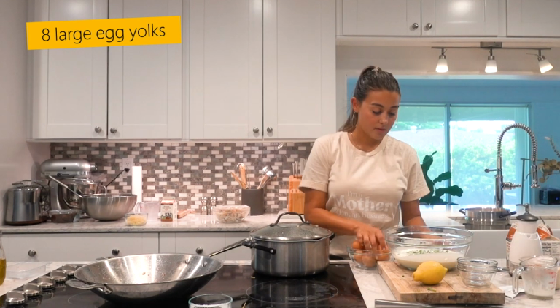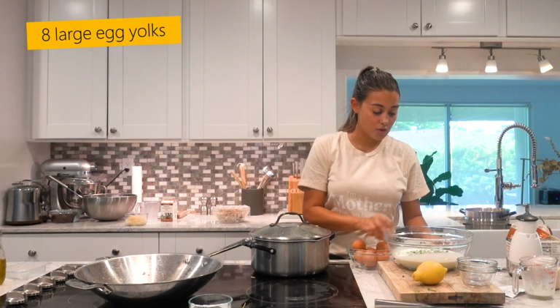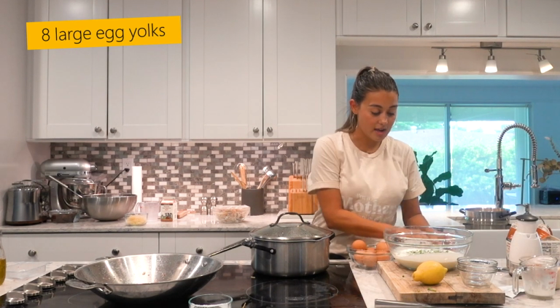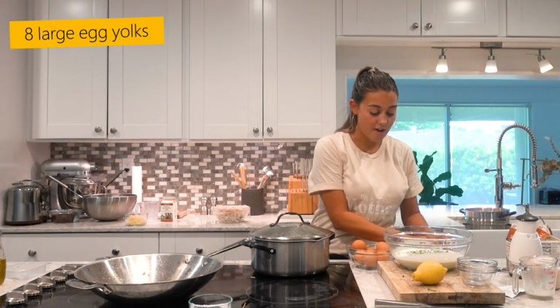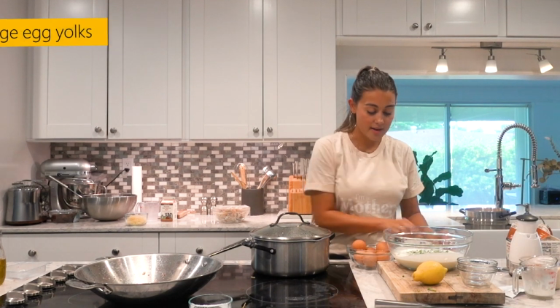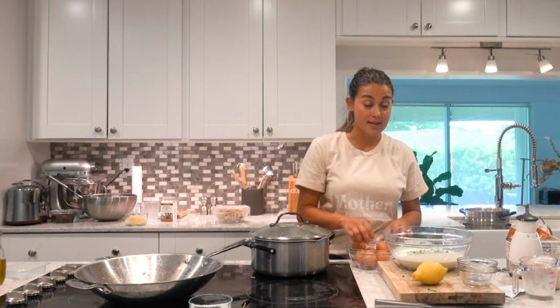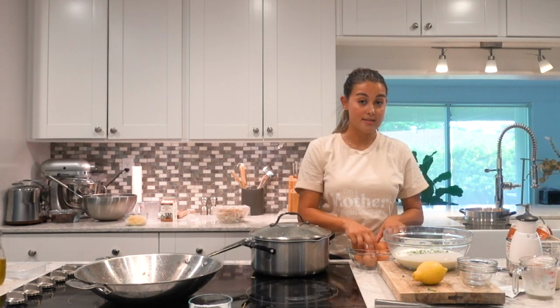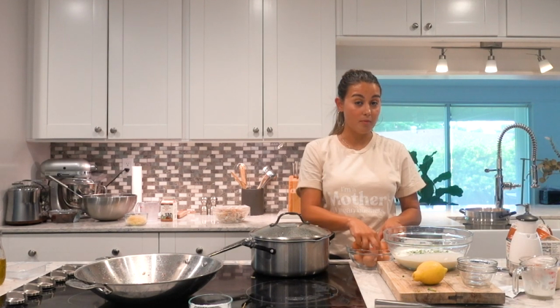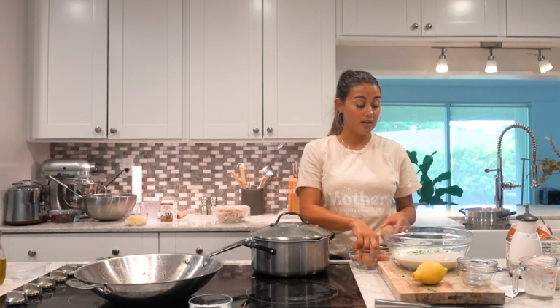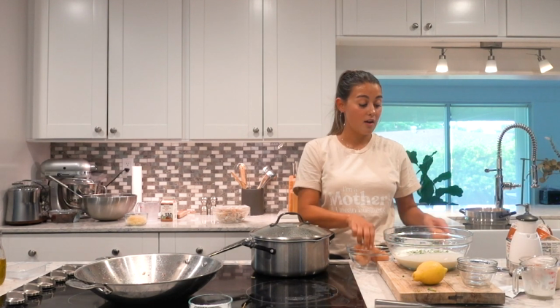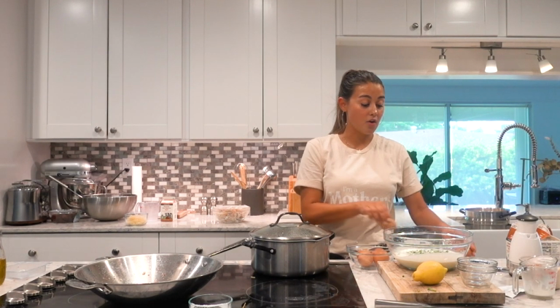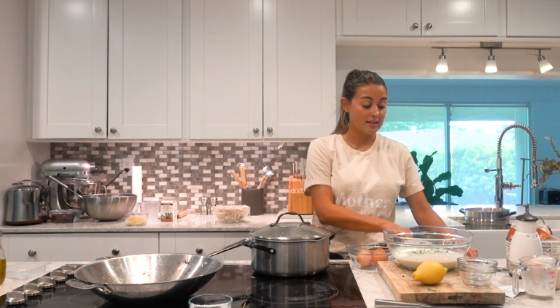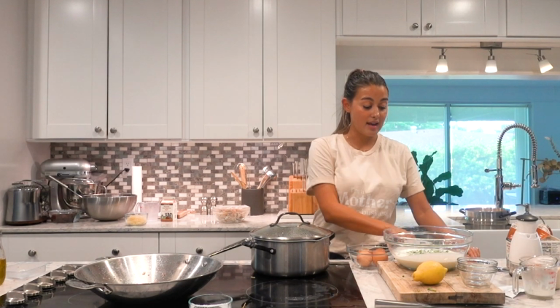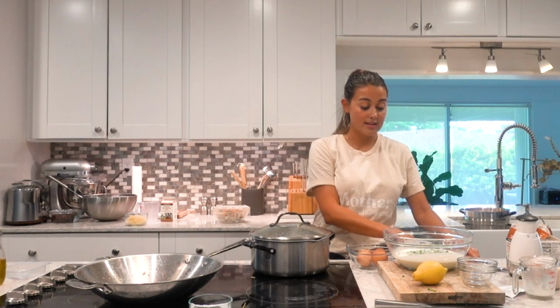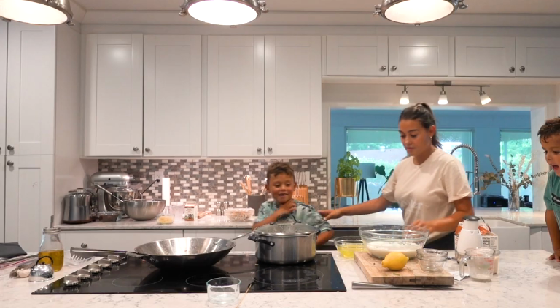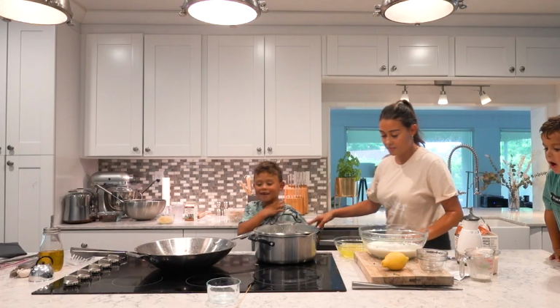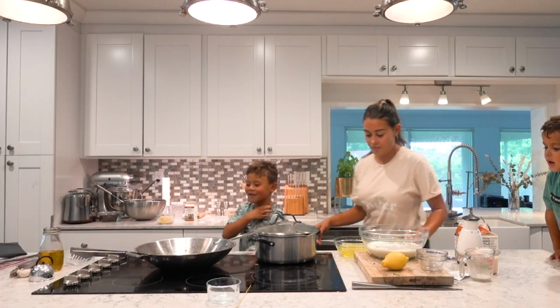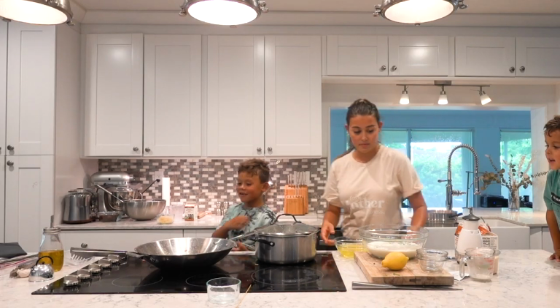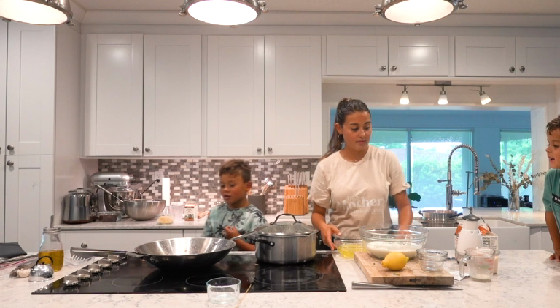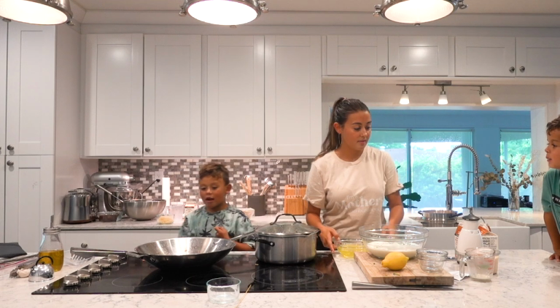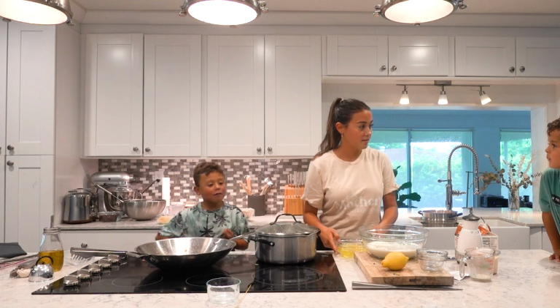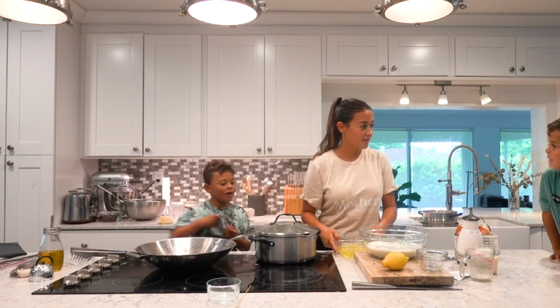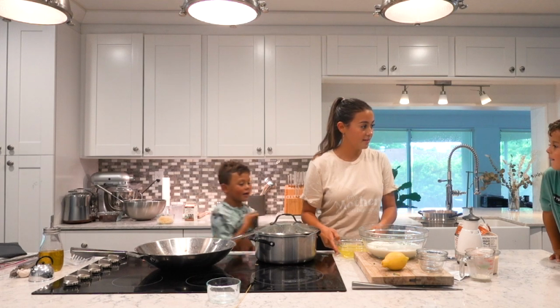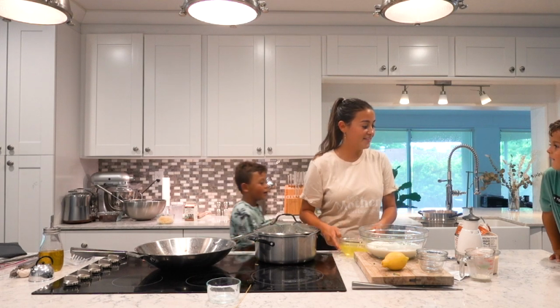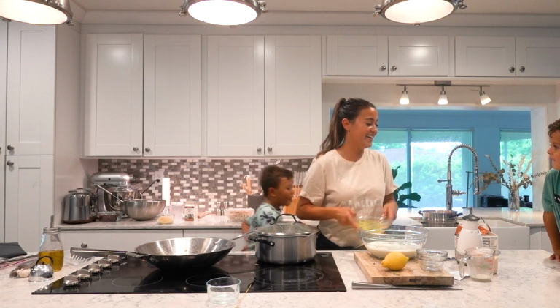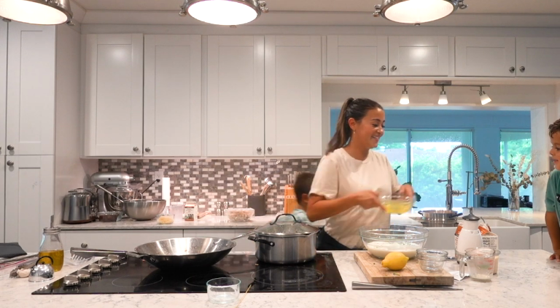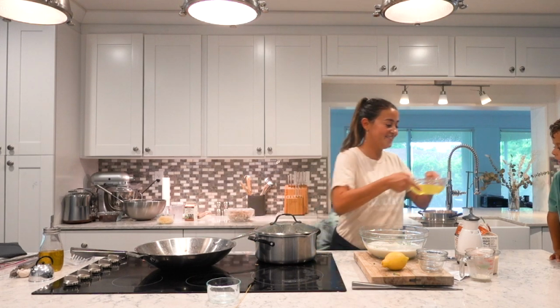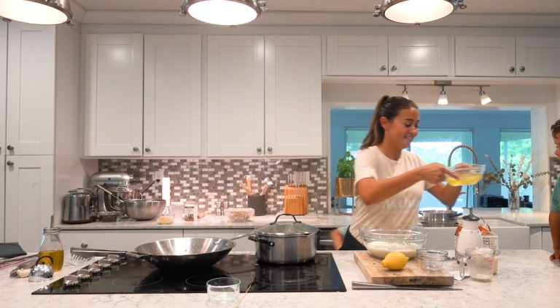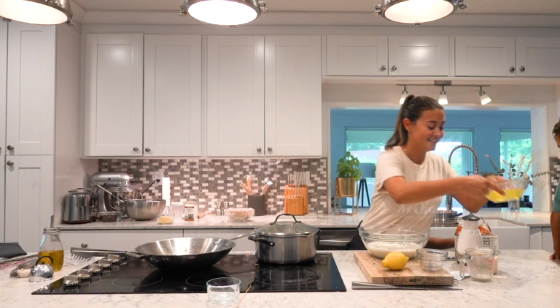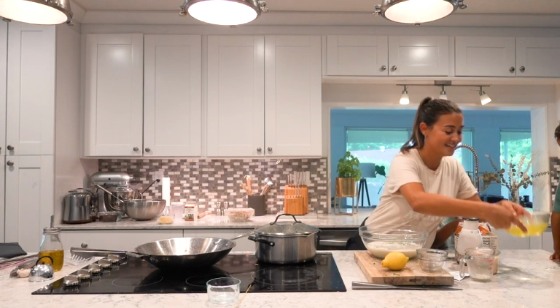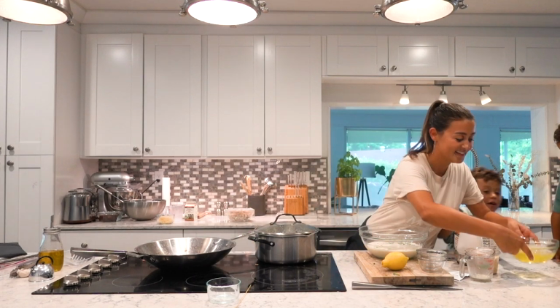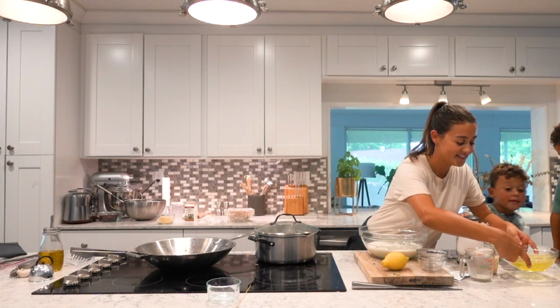You're going to need eight egg yolks. Usually I have my kids help me crack the eggs. No, you said you want to do this.